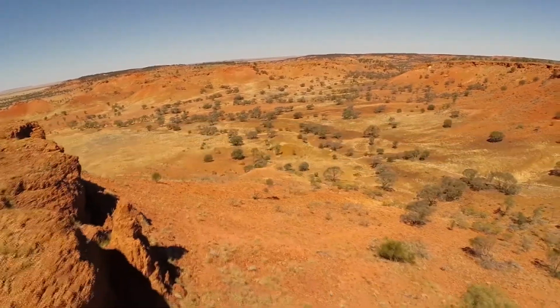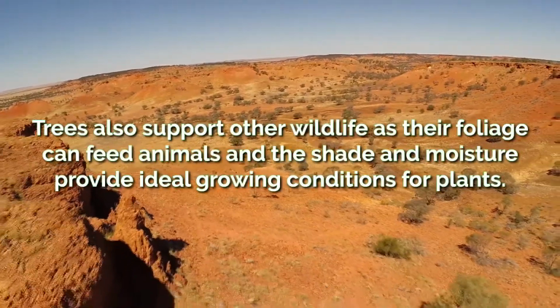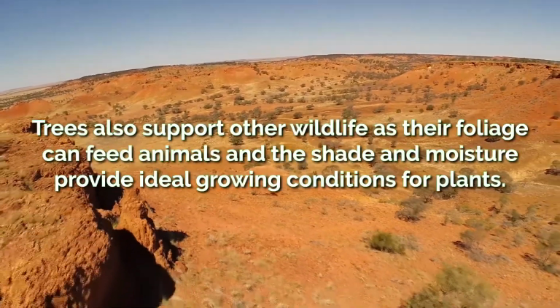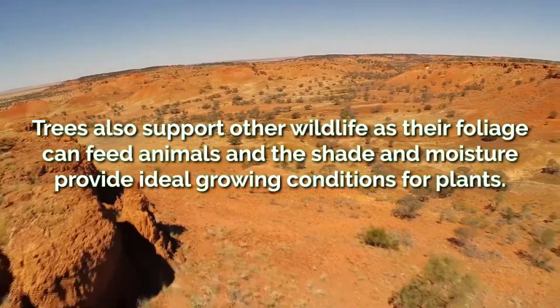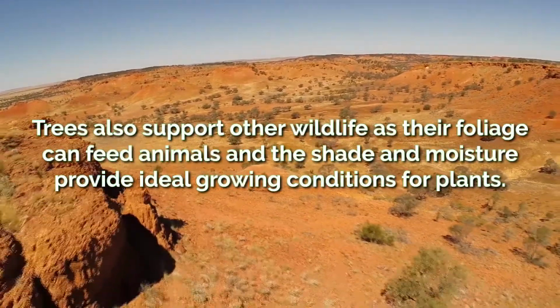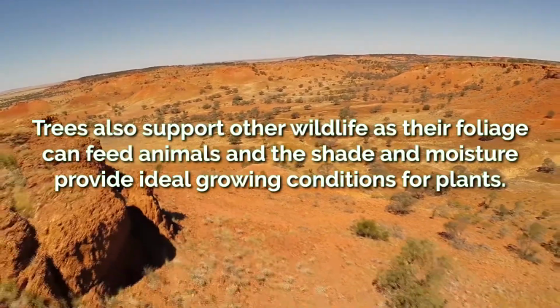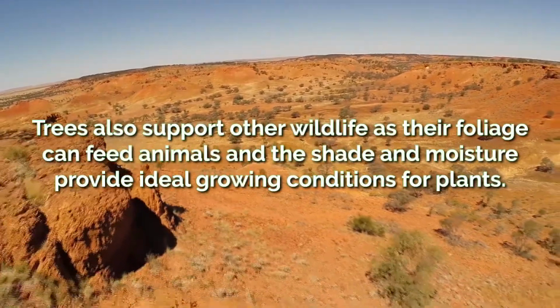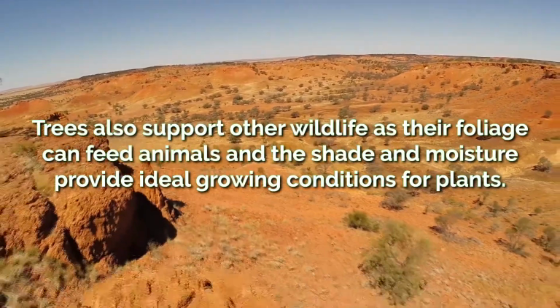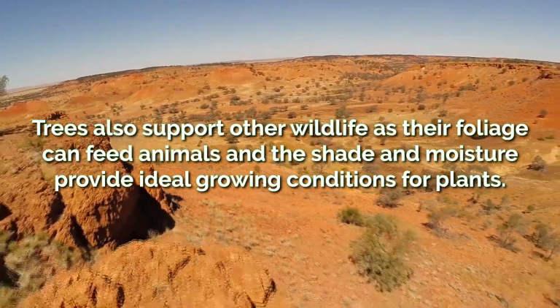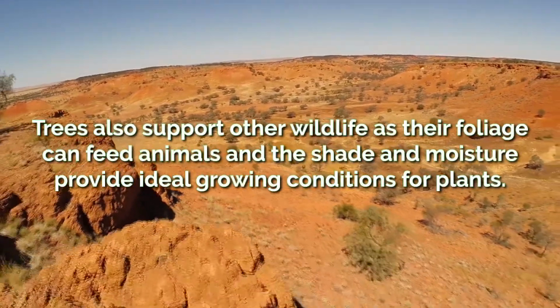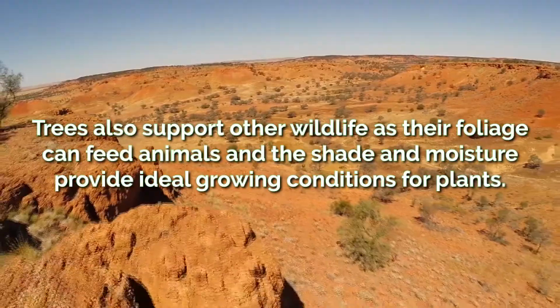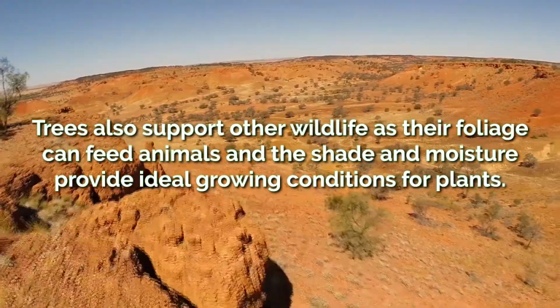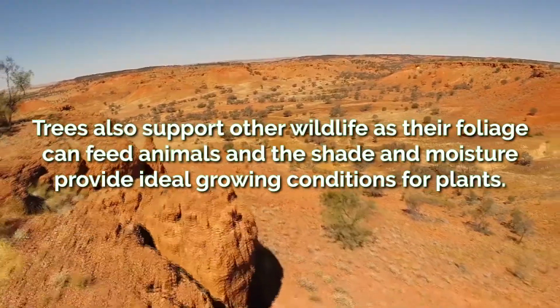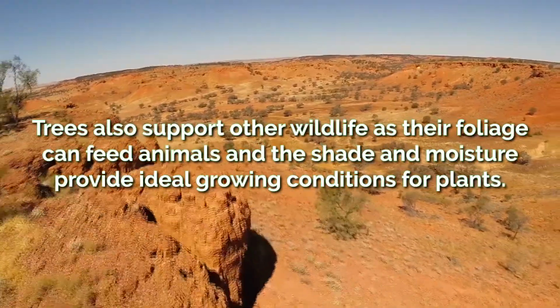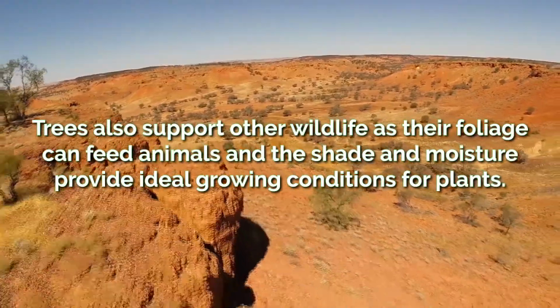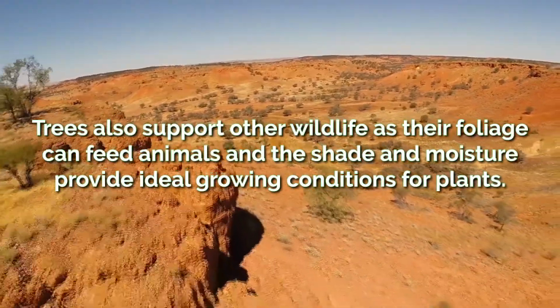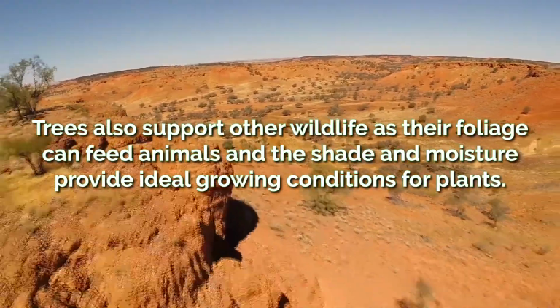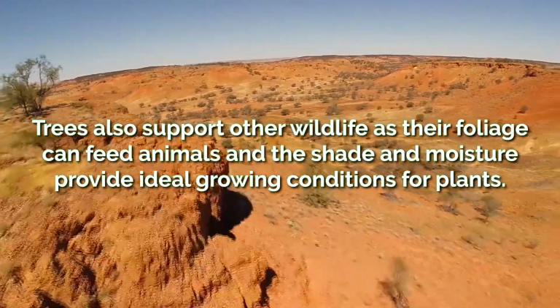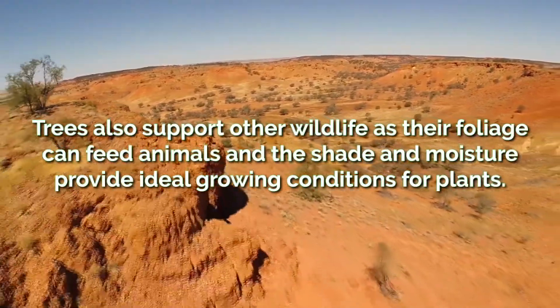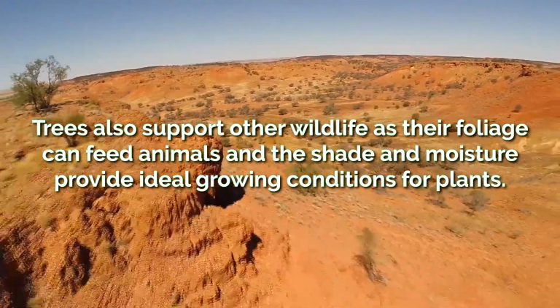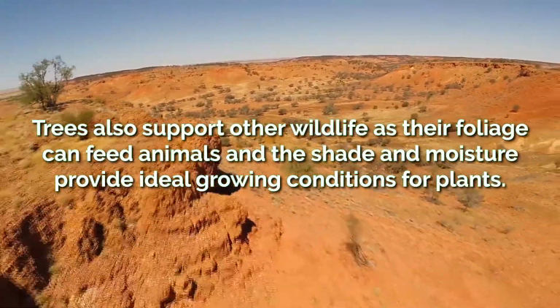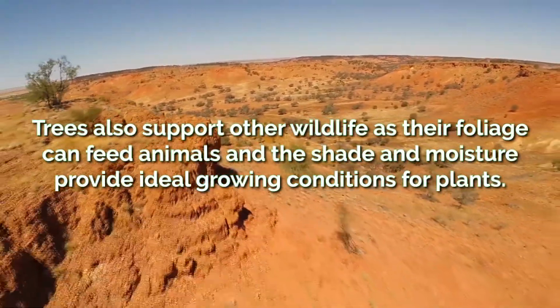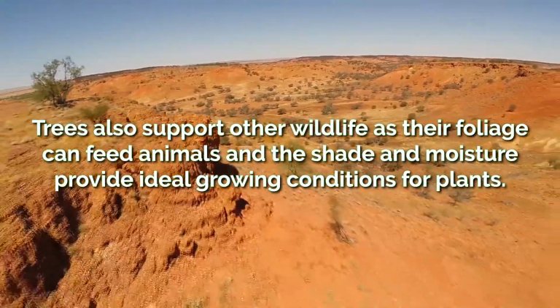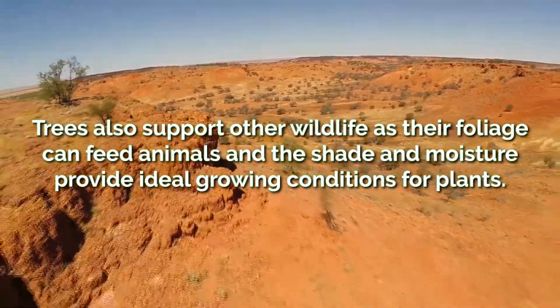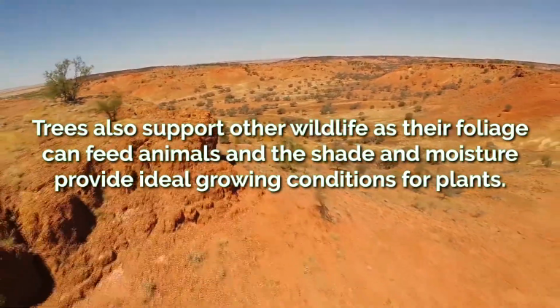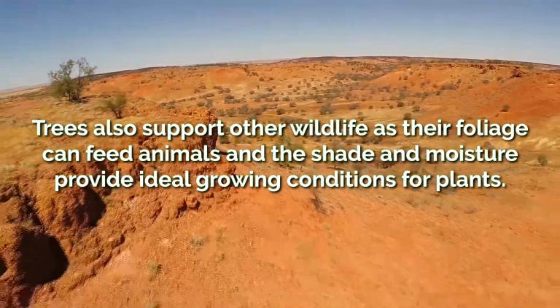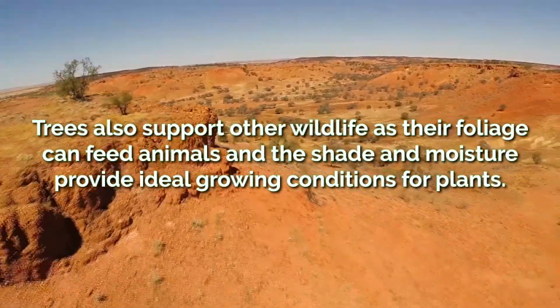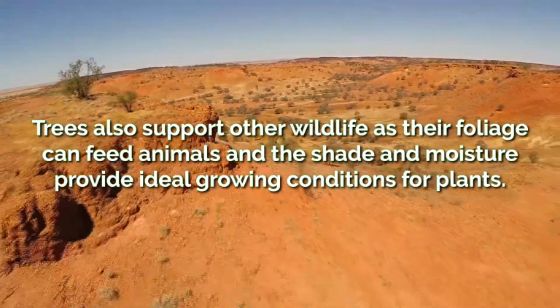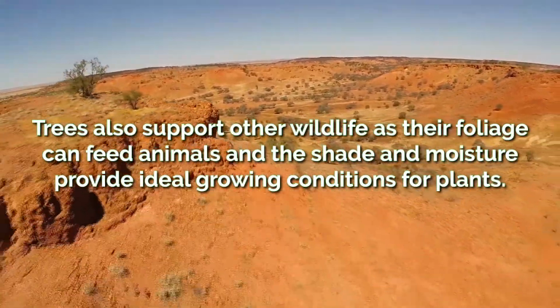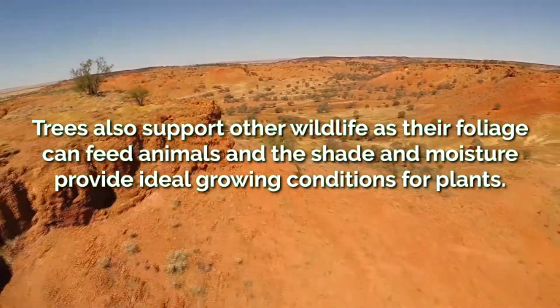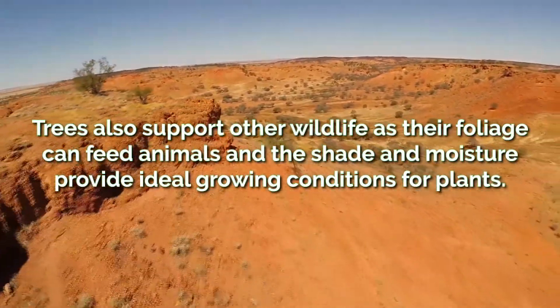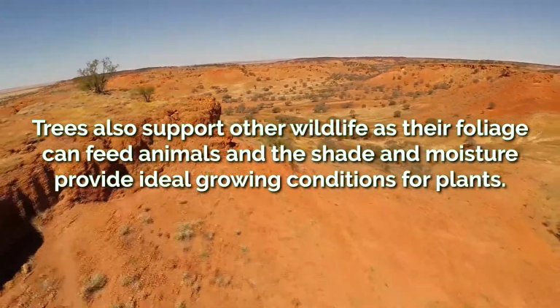Furthermore, trees support other wildlife. Their foliage can feed animals, and the shade and moisture provide ideal growing conditions for plants.